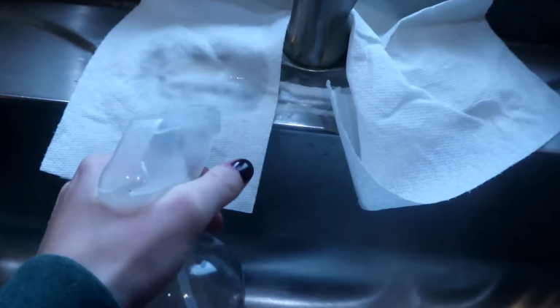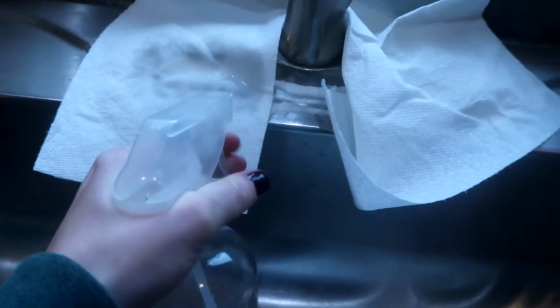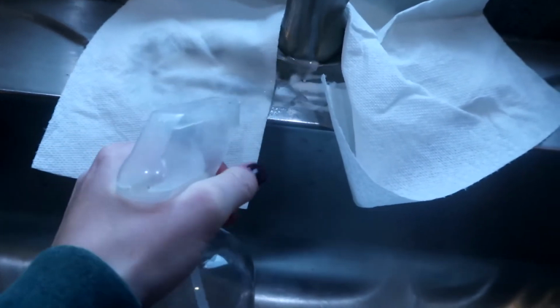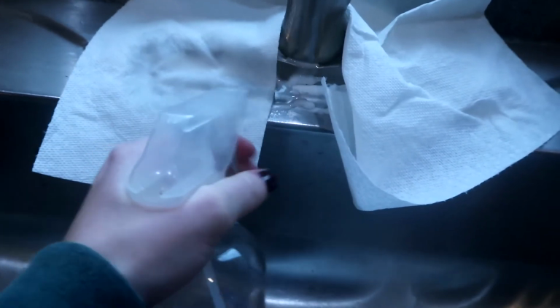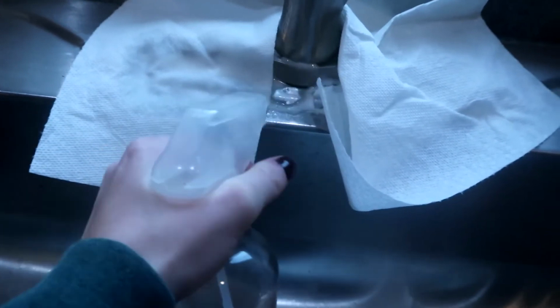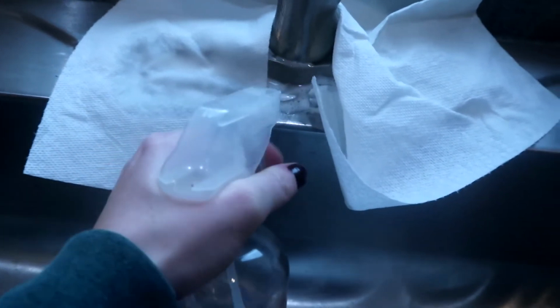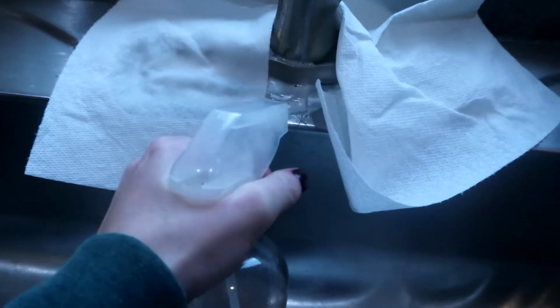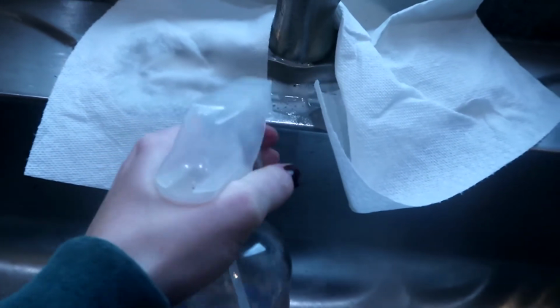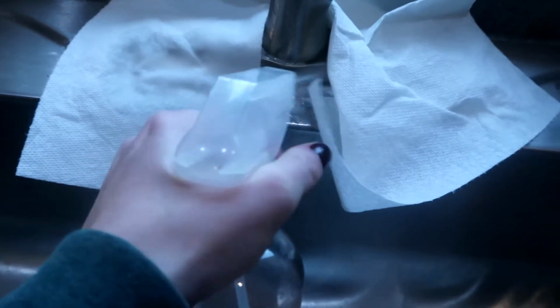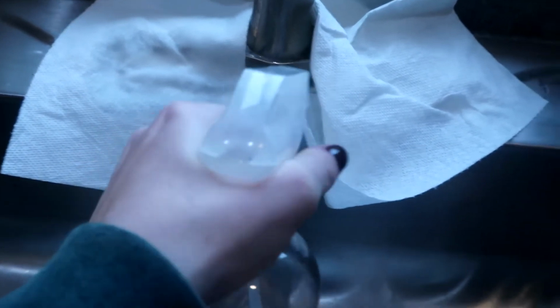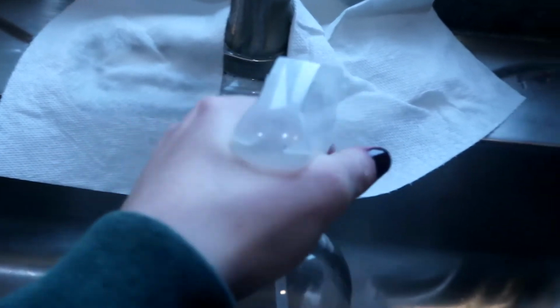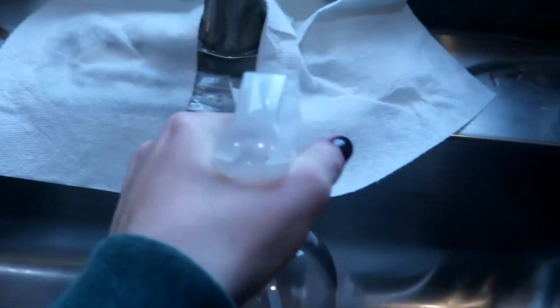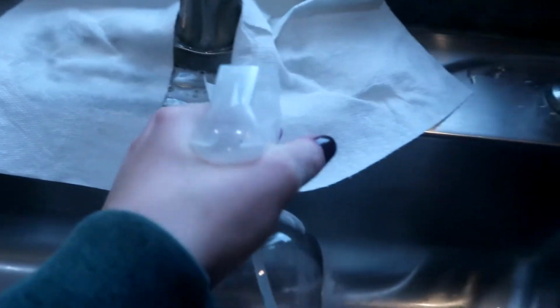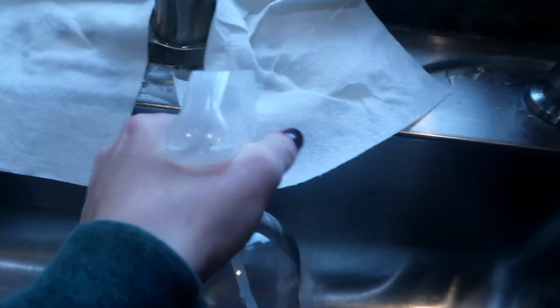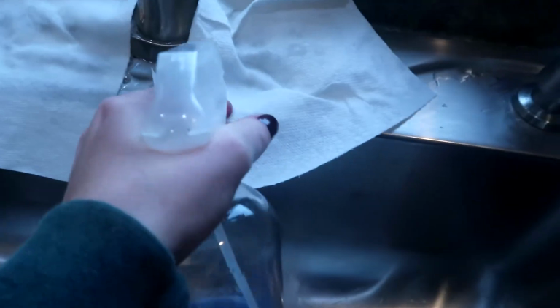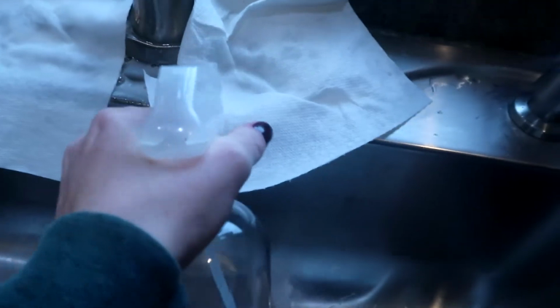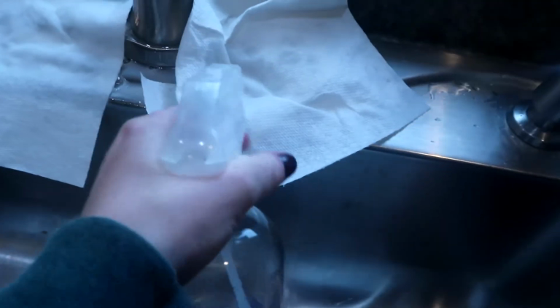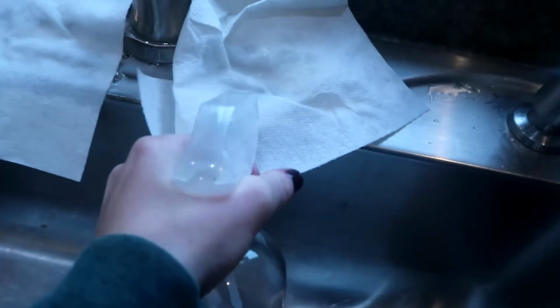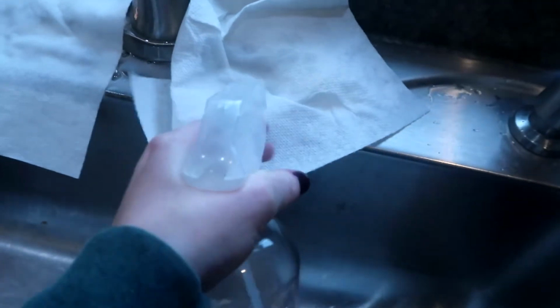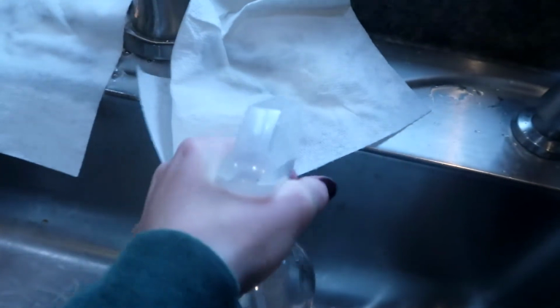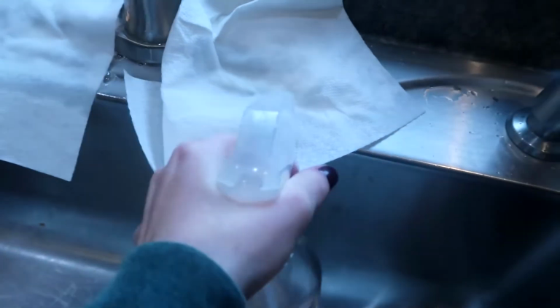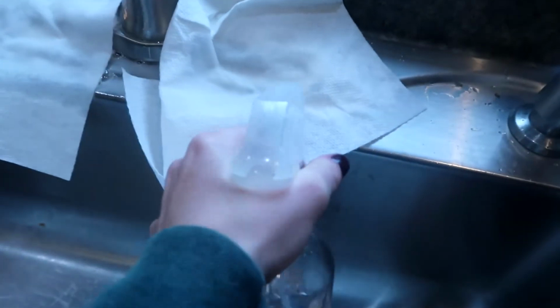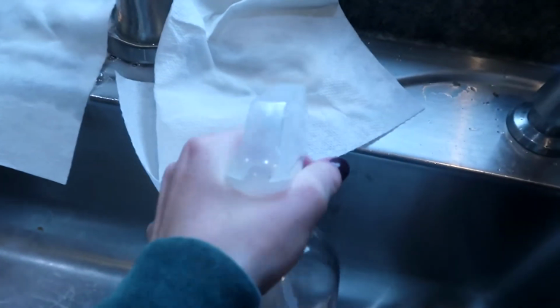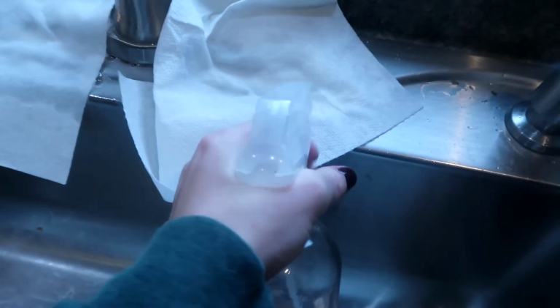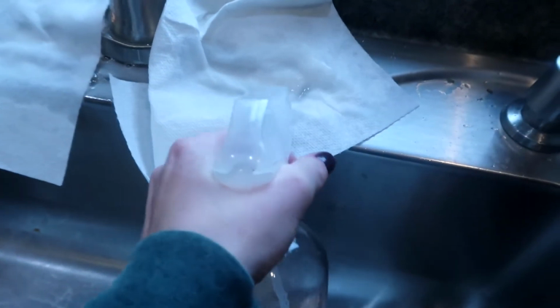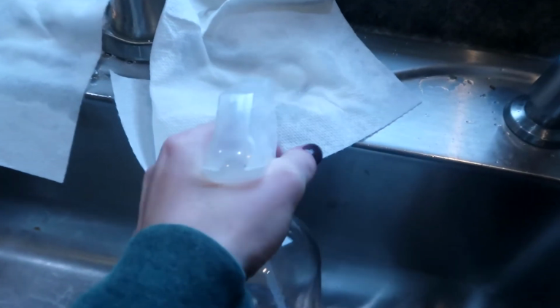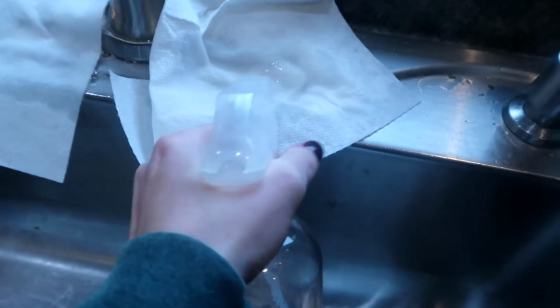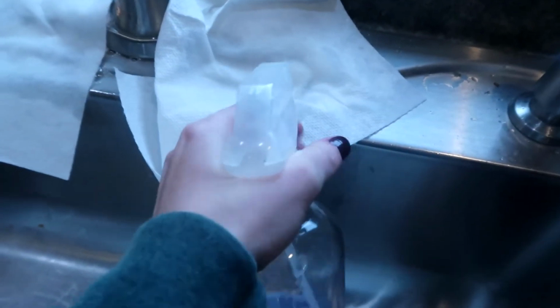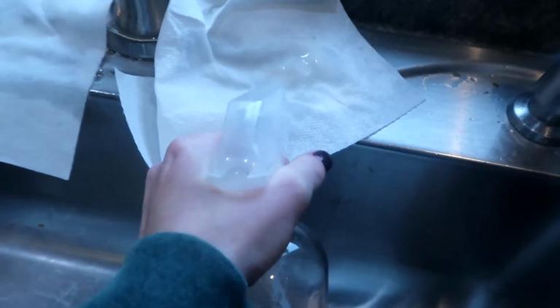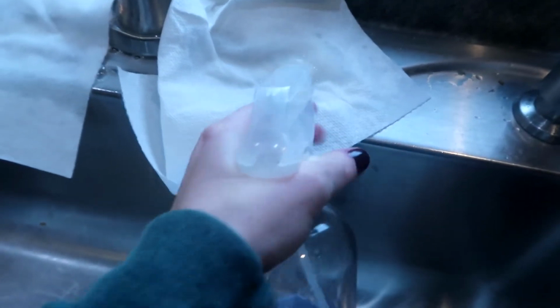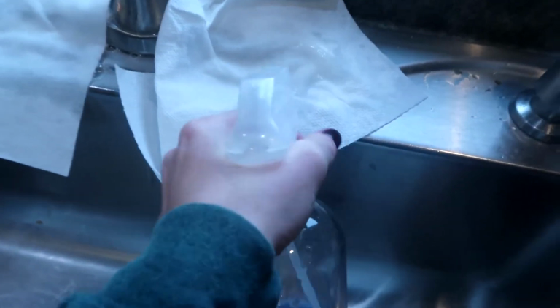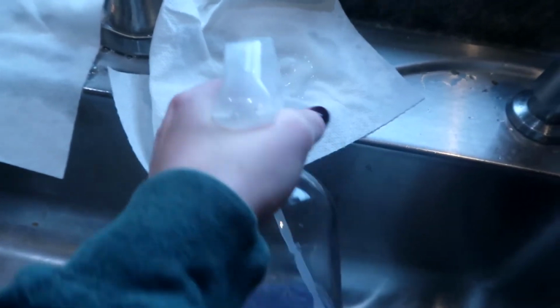You're going to hear it start to fizz. That's just the baking soda starting to react with the vinegar — that's what we want.